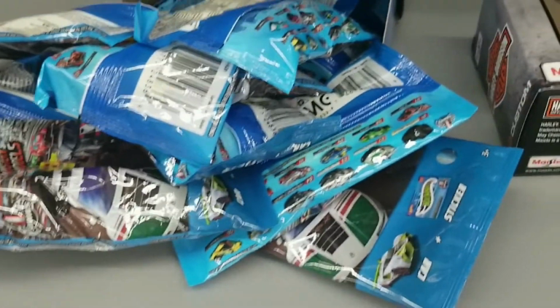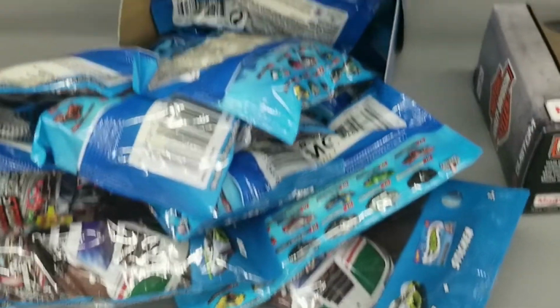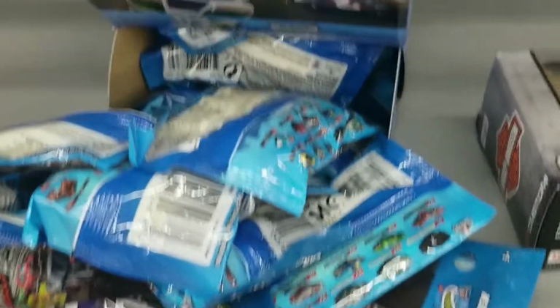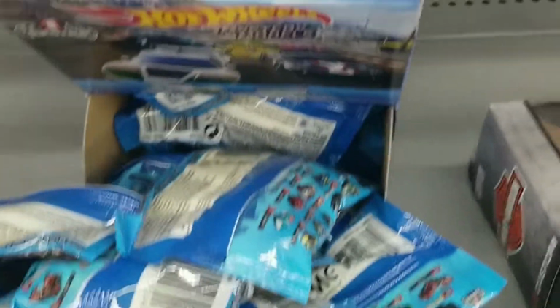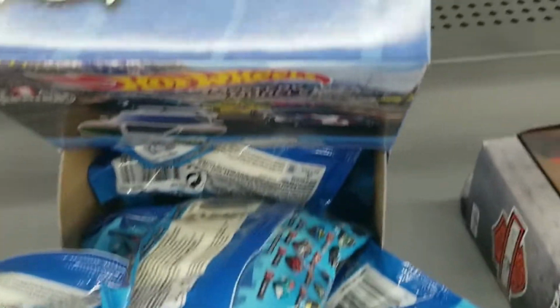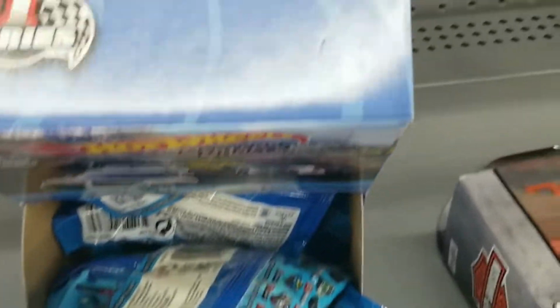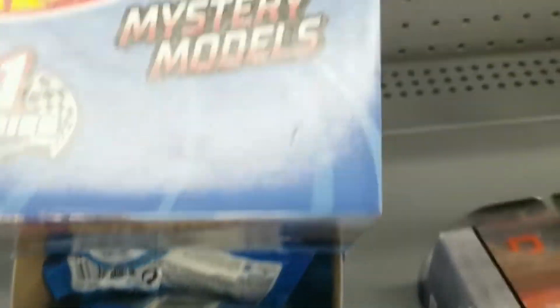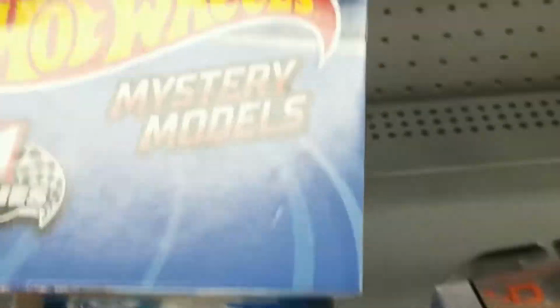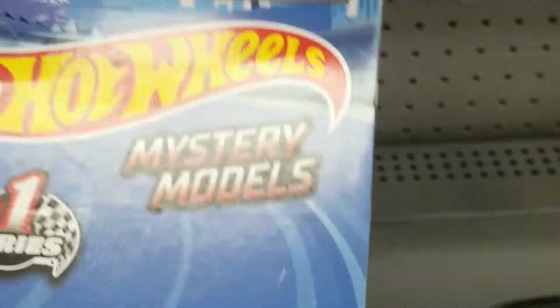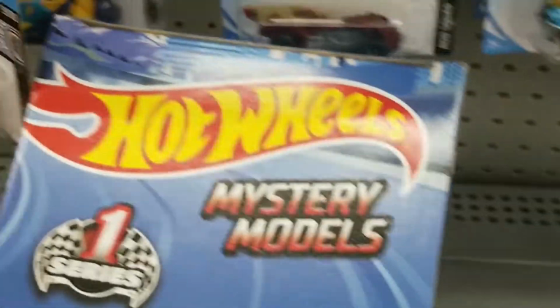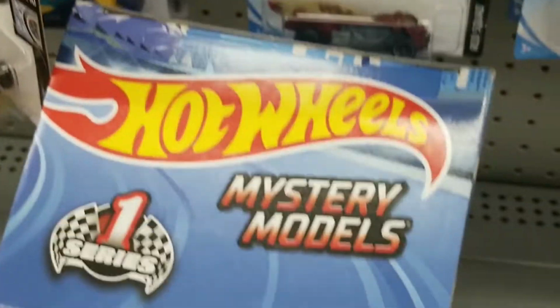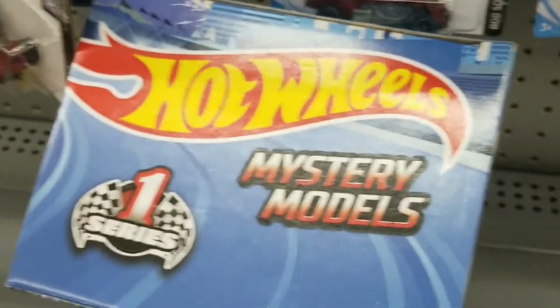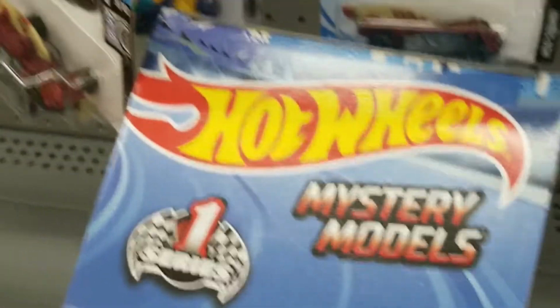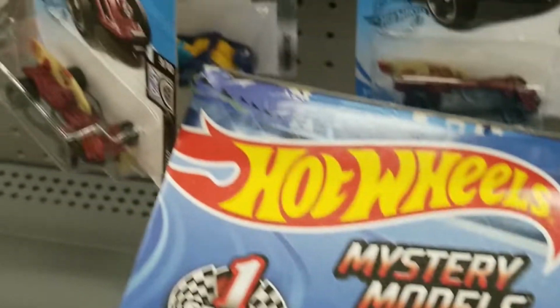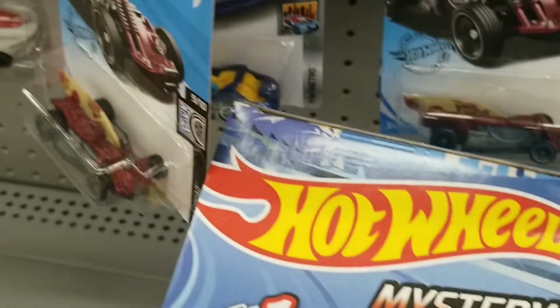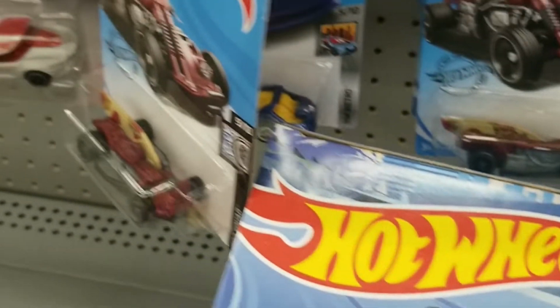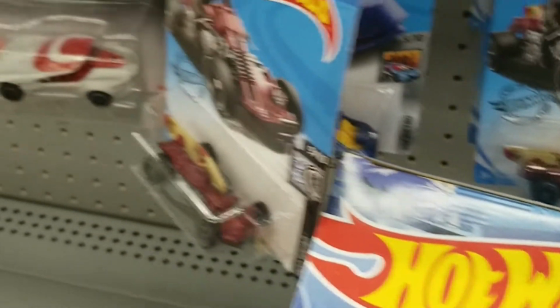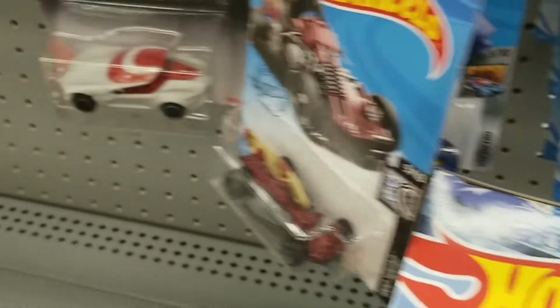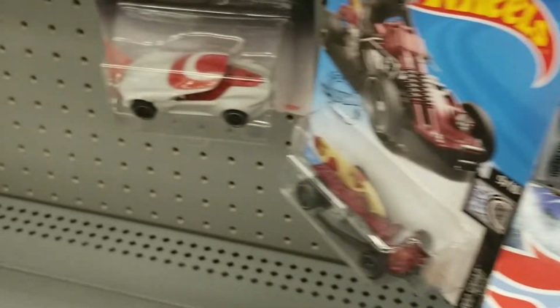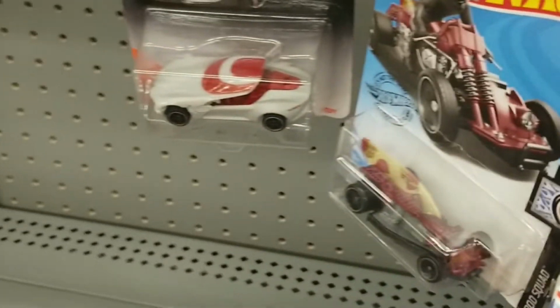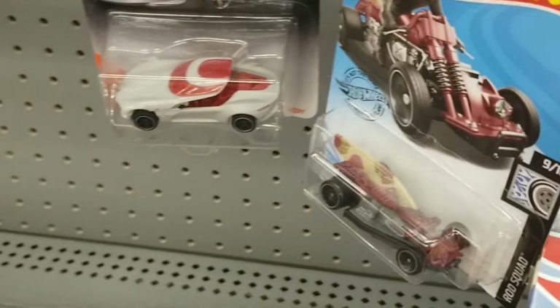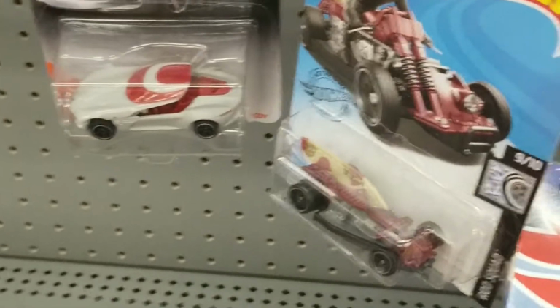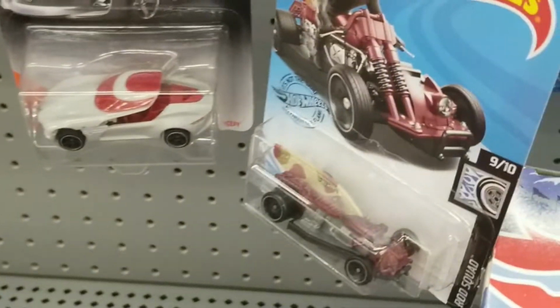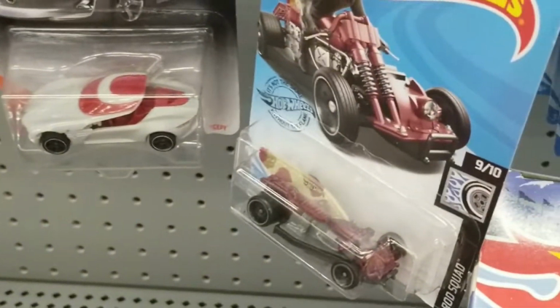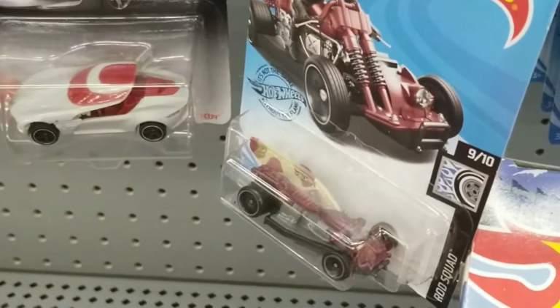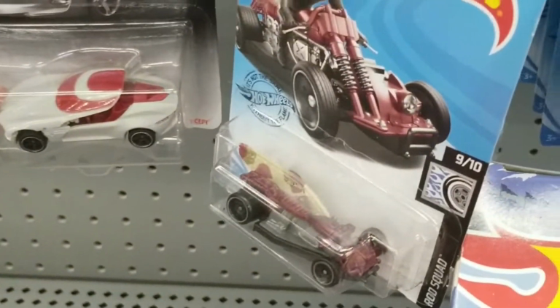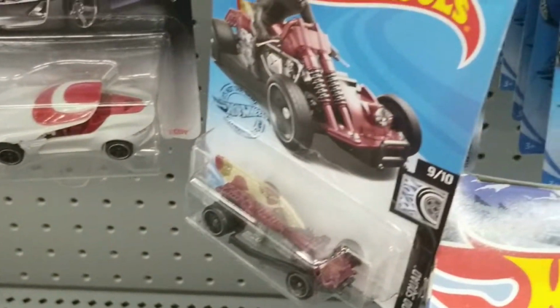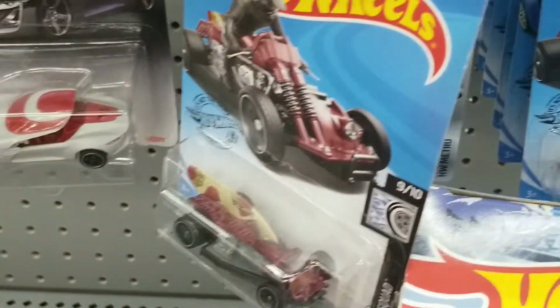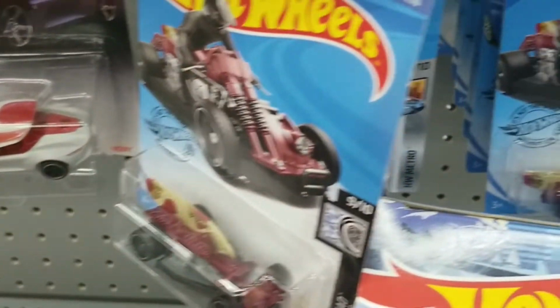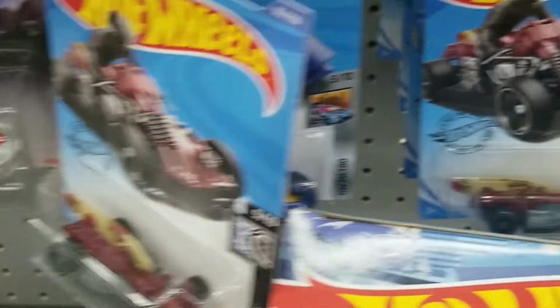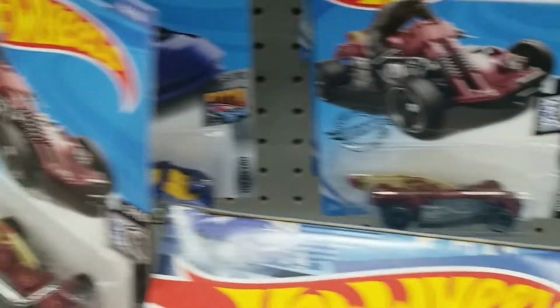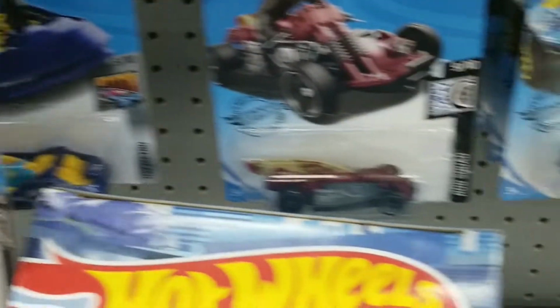Hello everybody, Math here. Today we're at Walmart. Let's see what they have for Hot Wheels, and I am starting on the pegs.